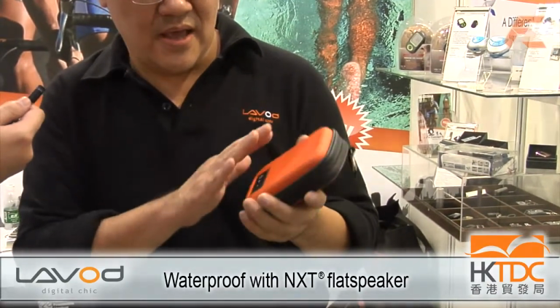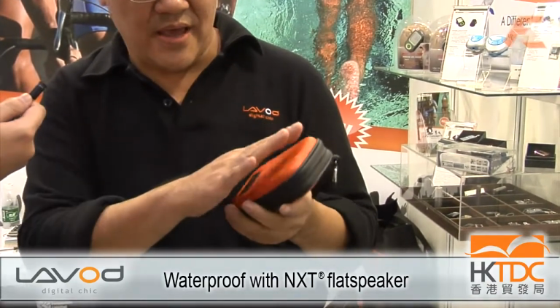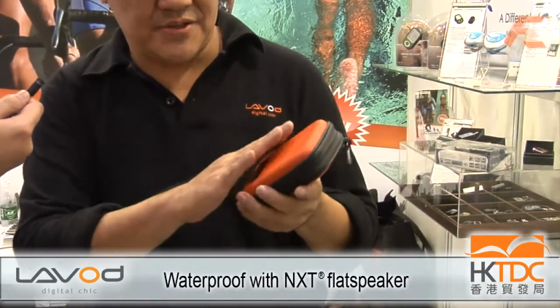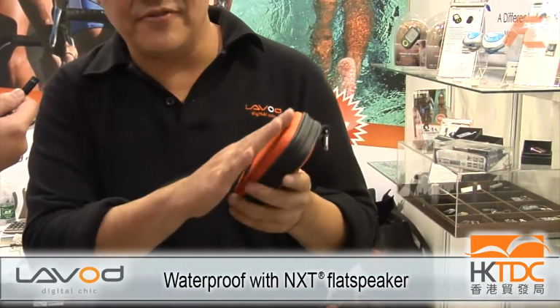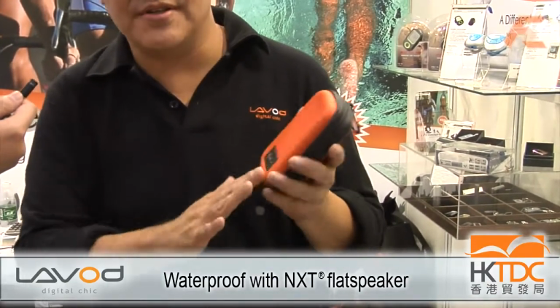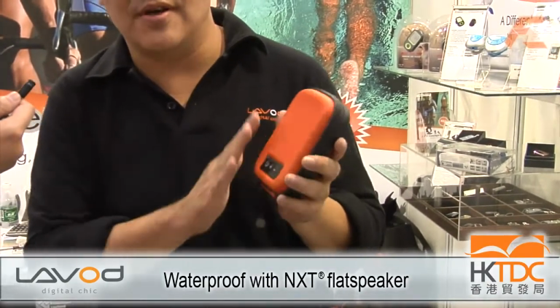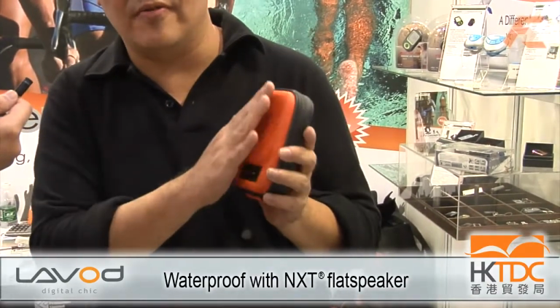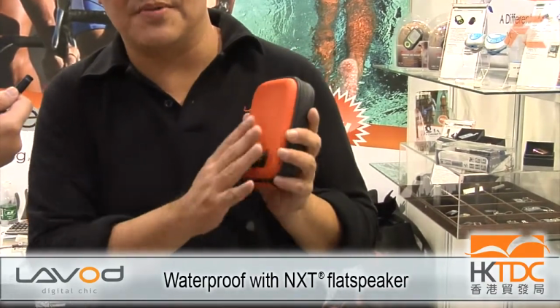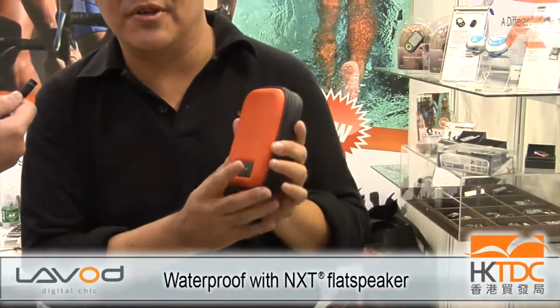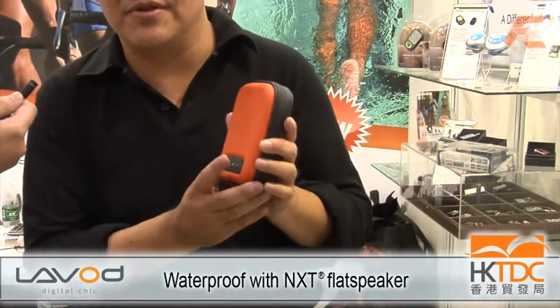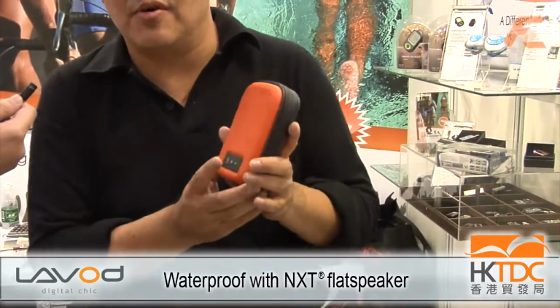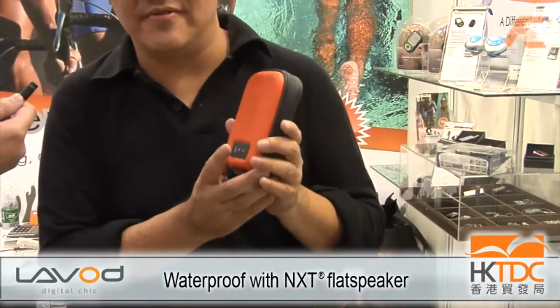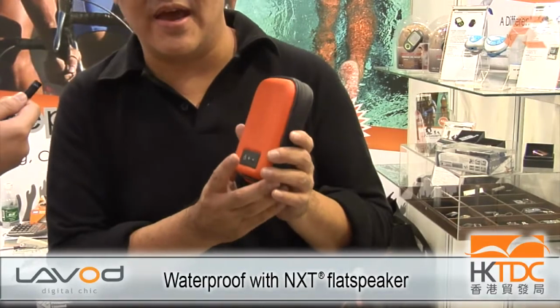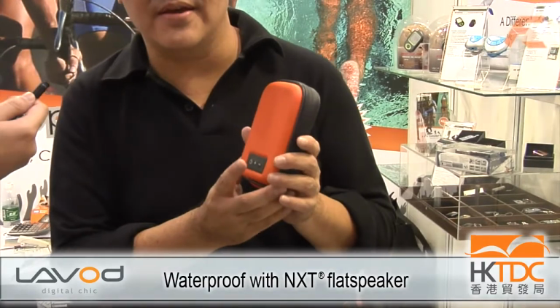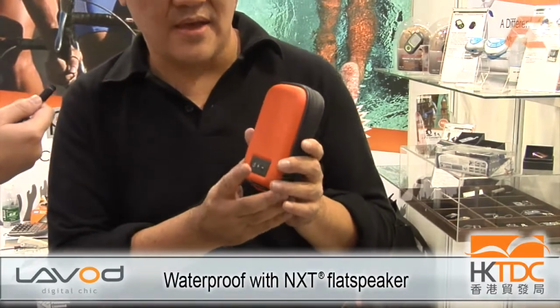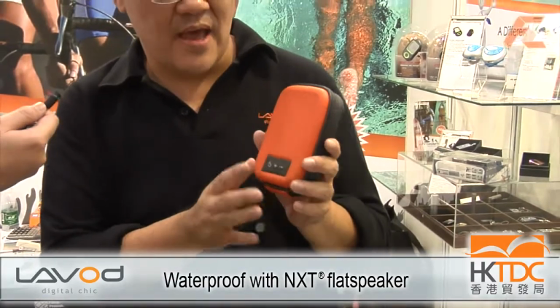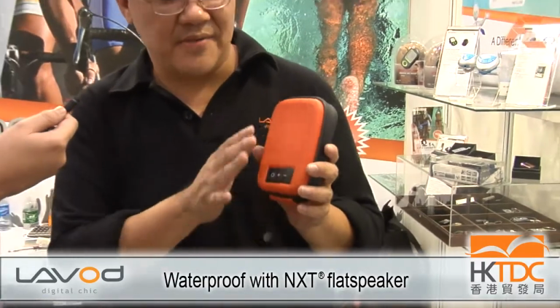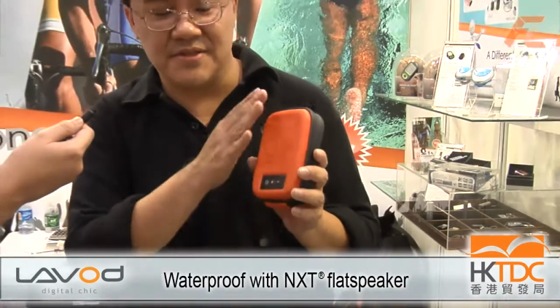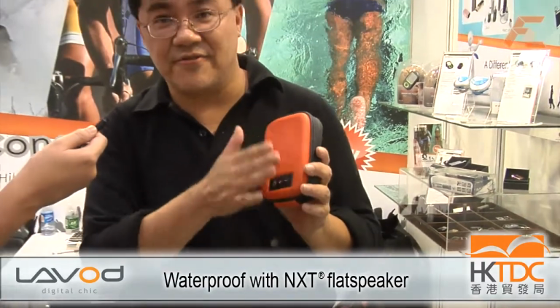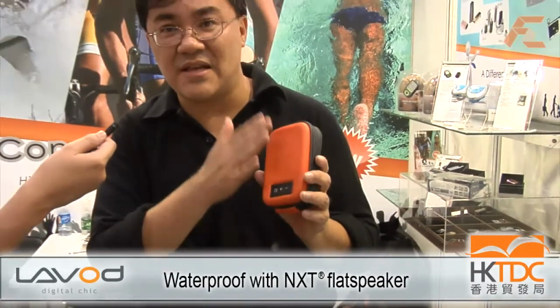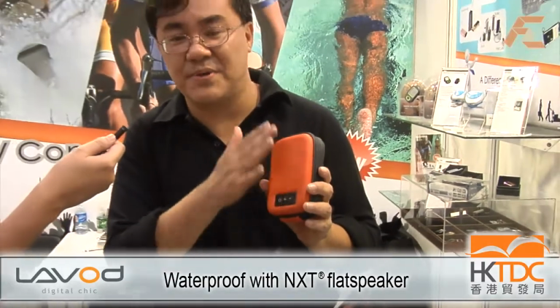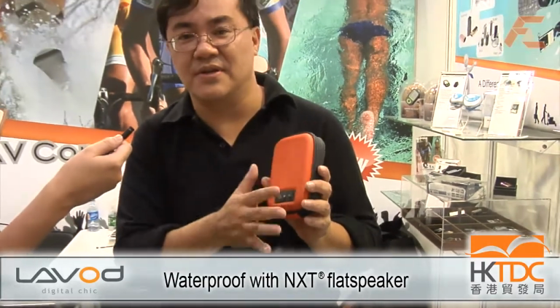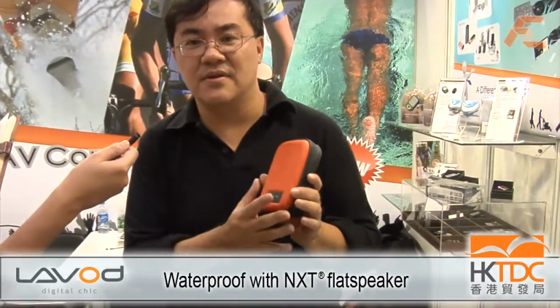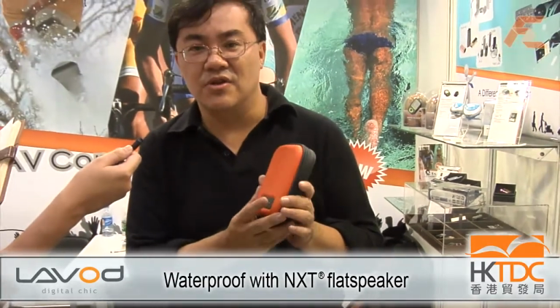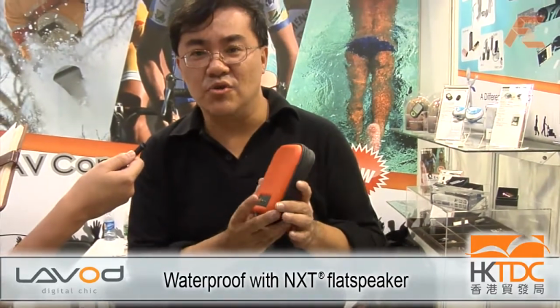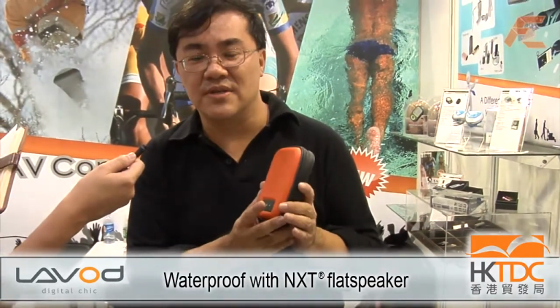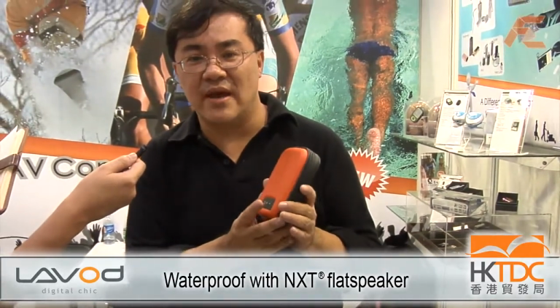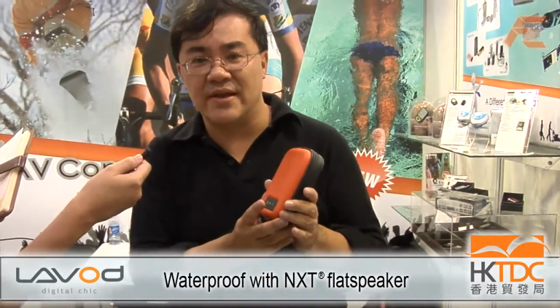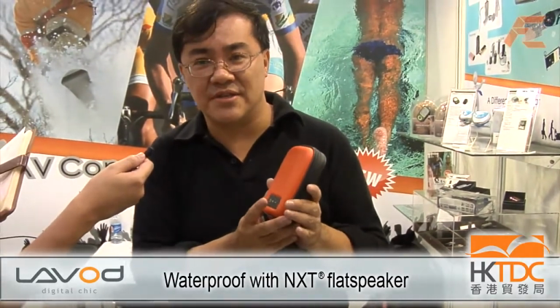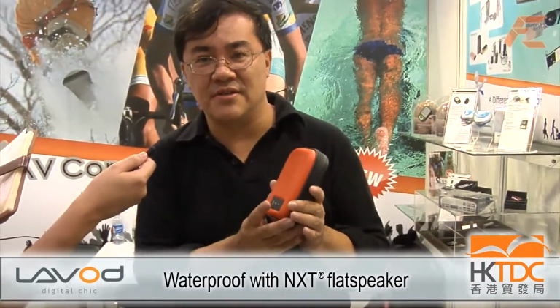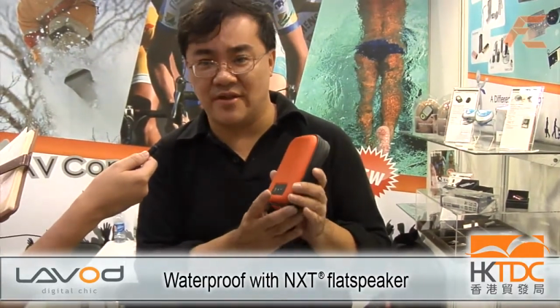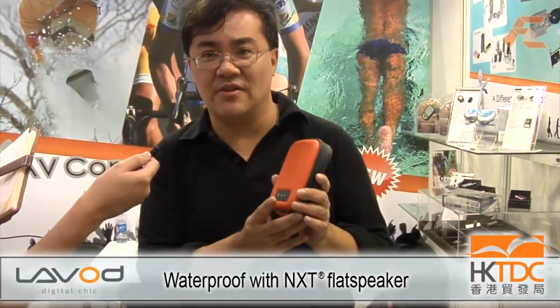The surface of this material is called EVA, and it is a flat speaker using NXT technology.